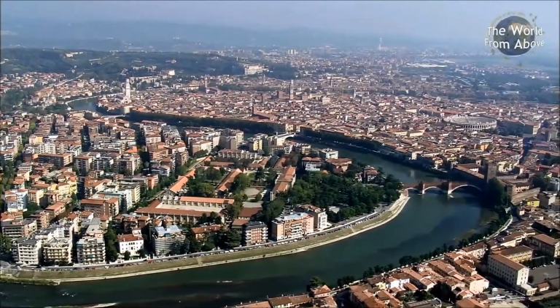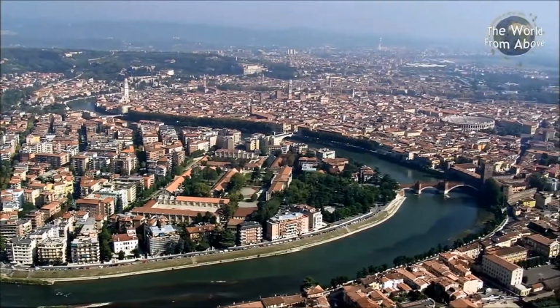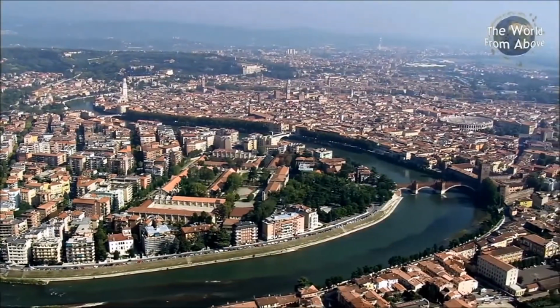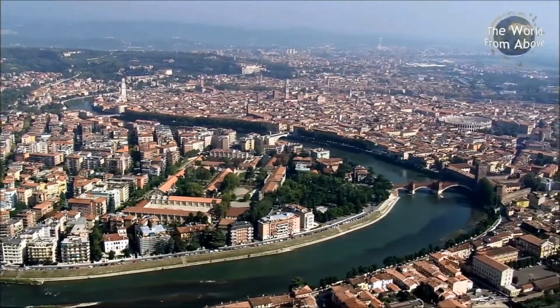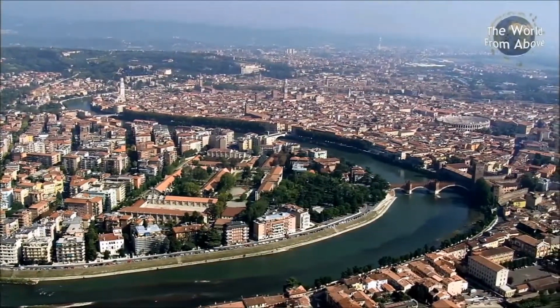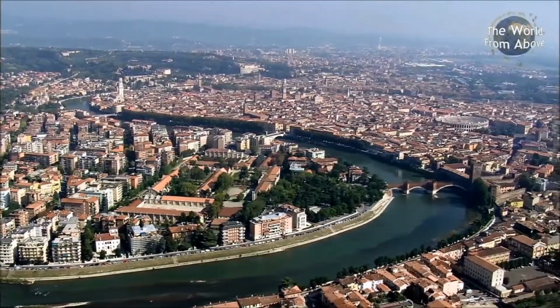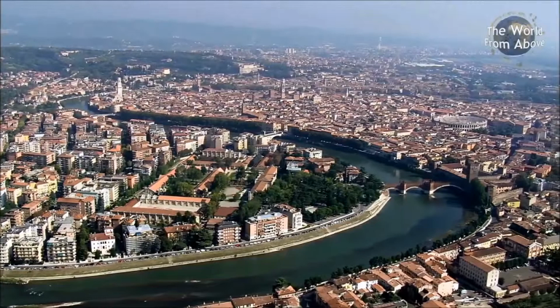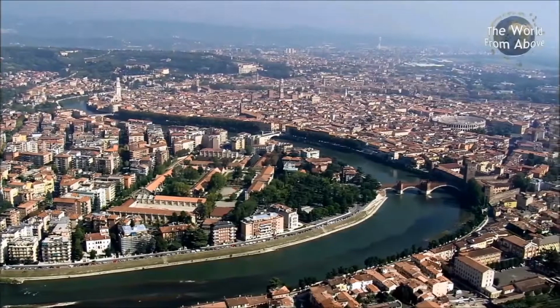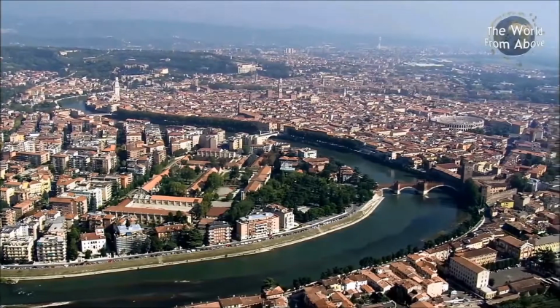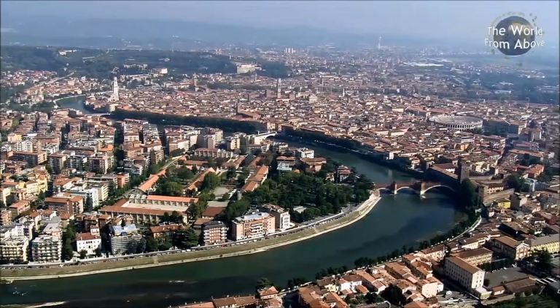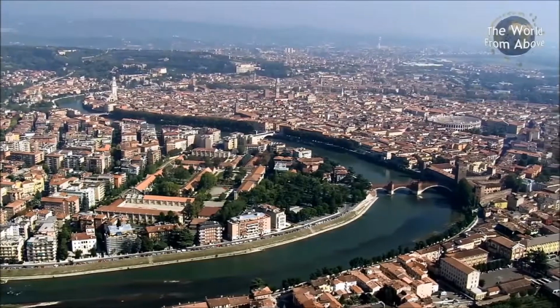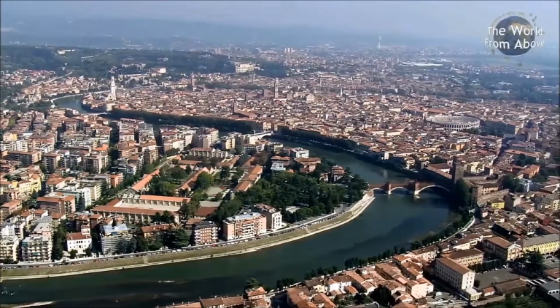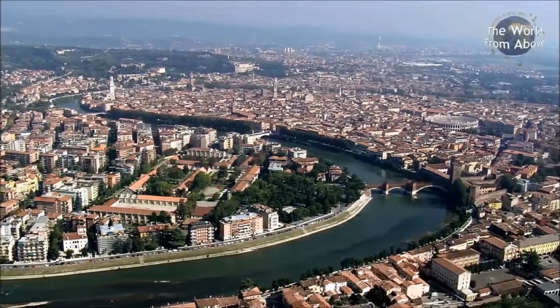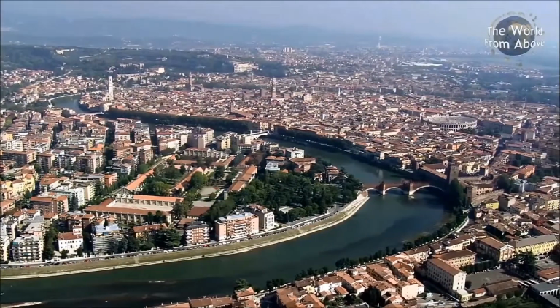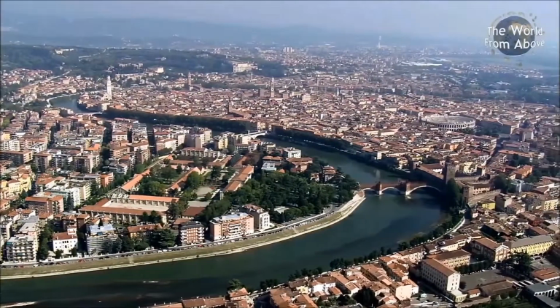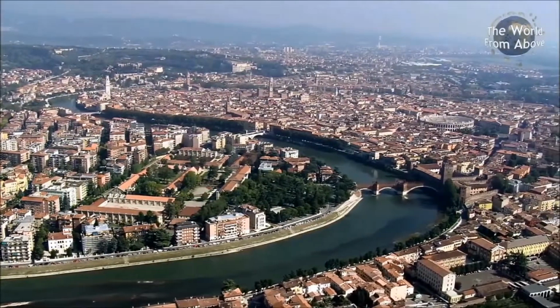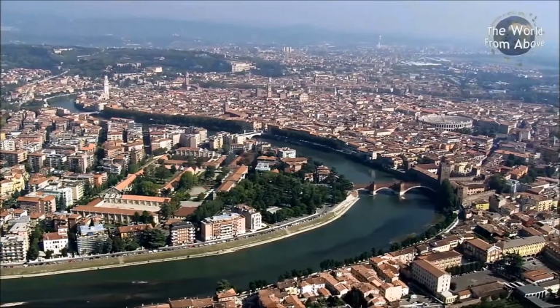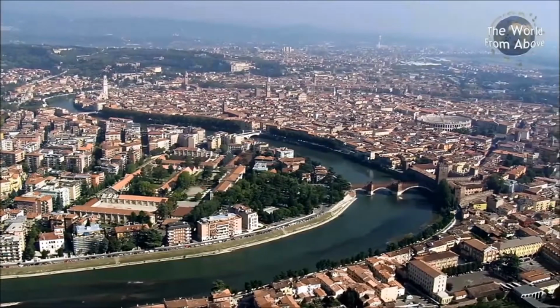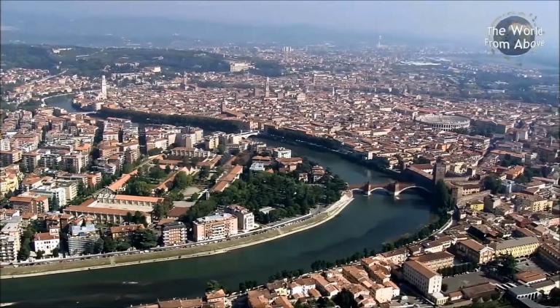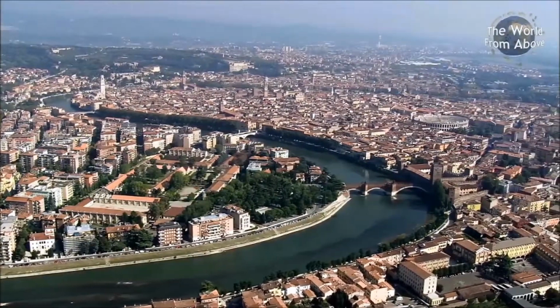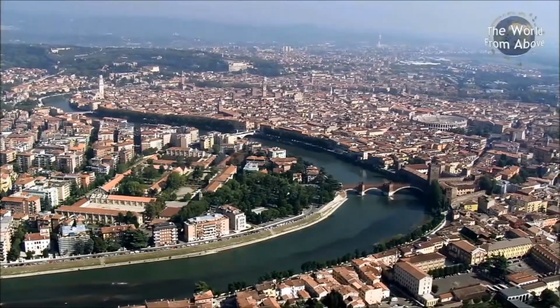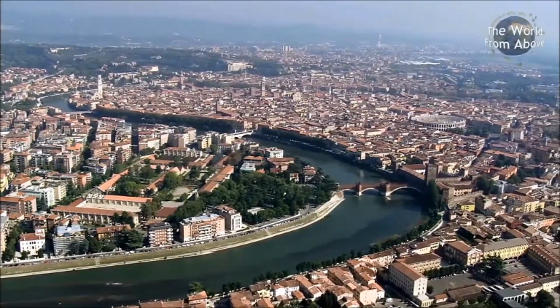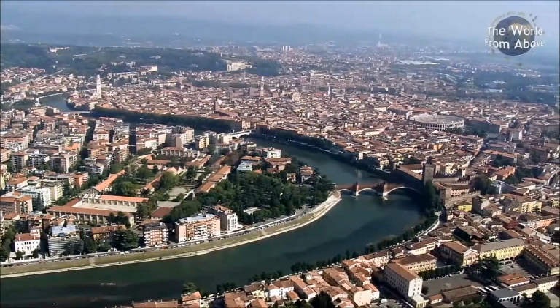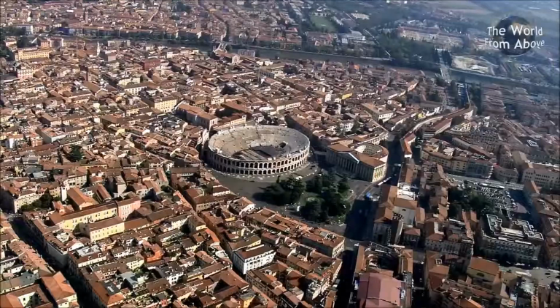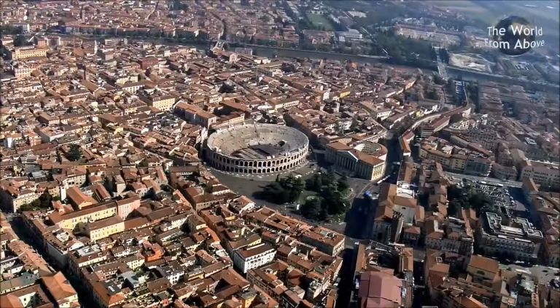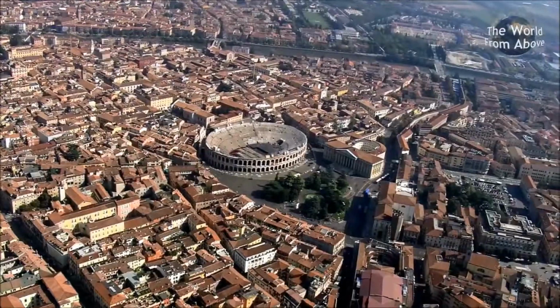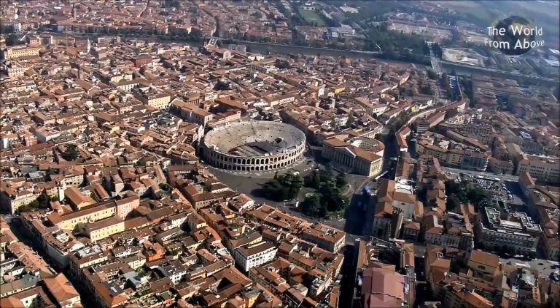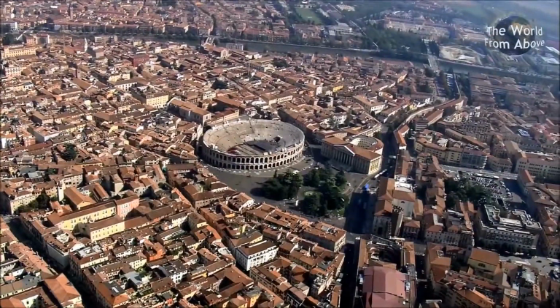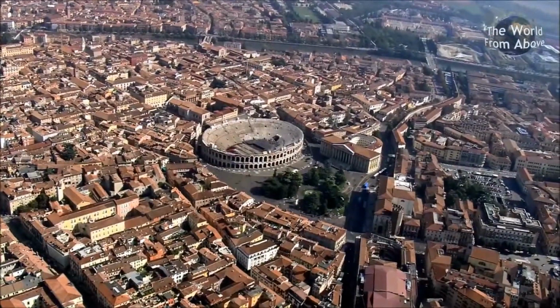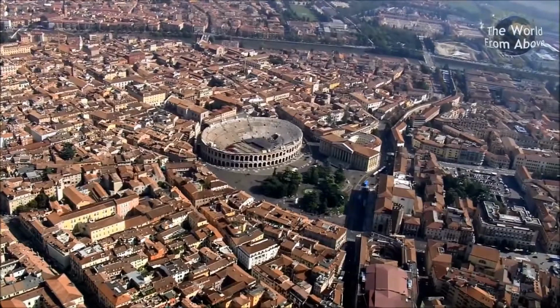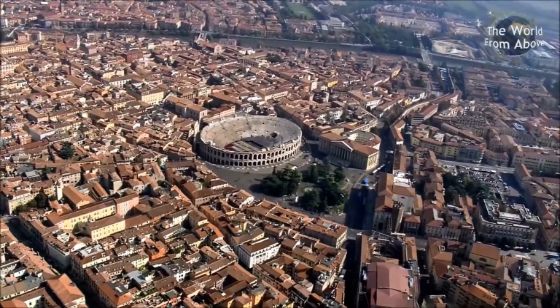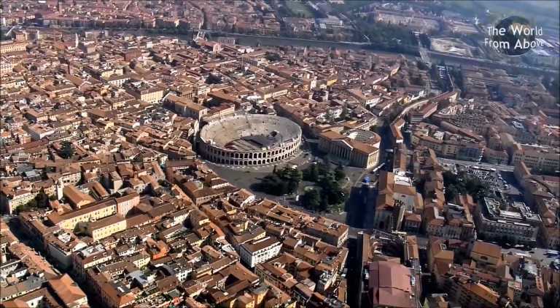Verona, on the river Adige, has a history stretching back to Roman times and in the centre of the city is the amphitheatre.